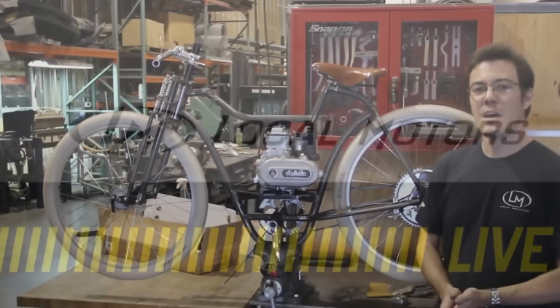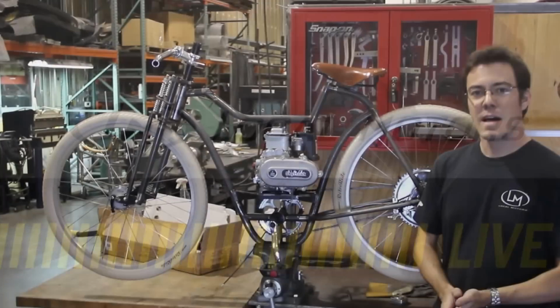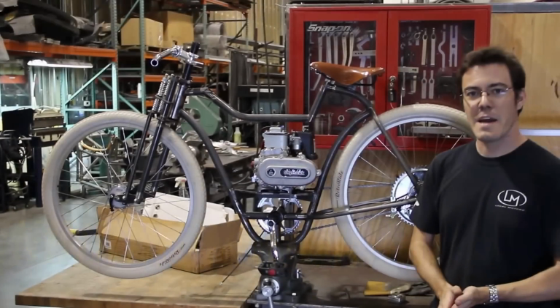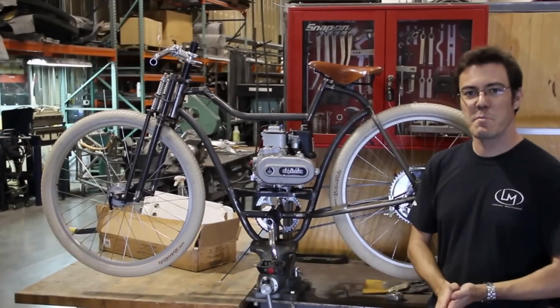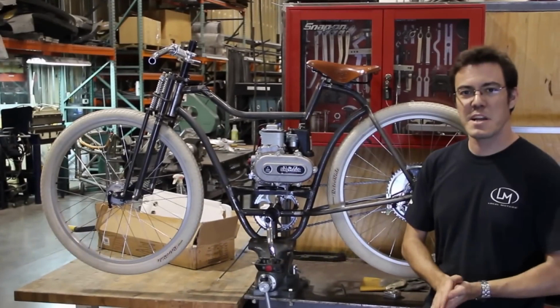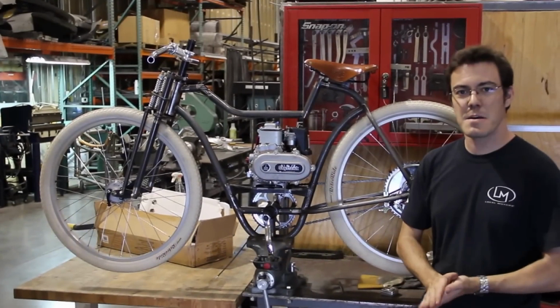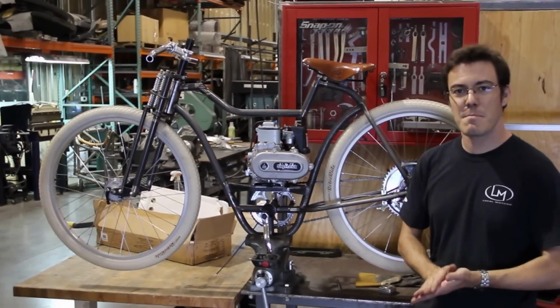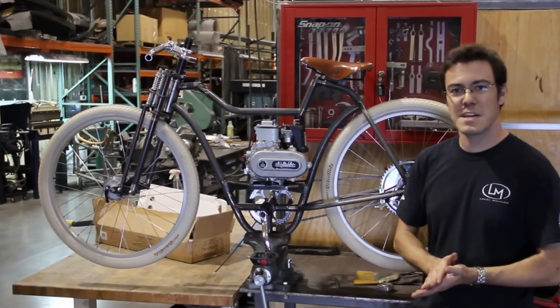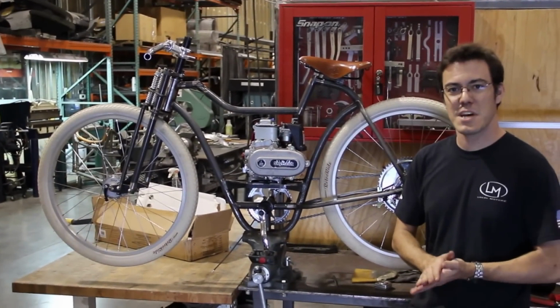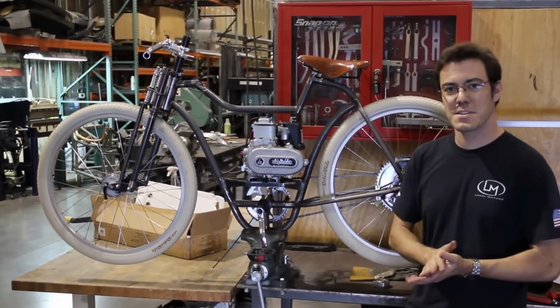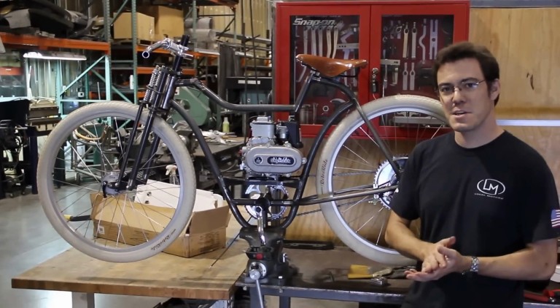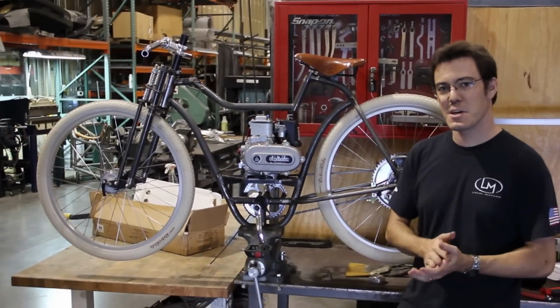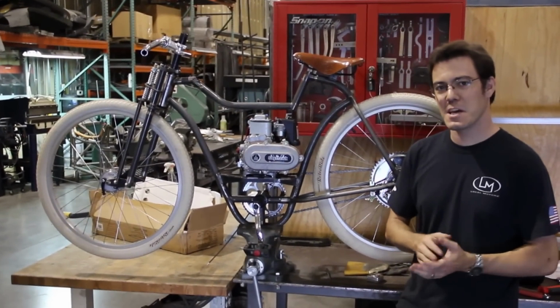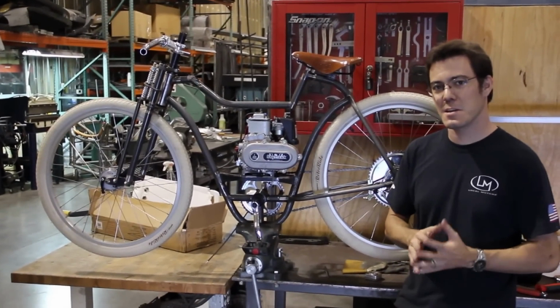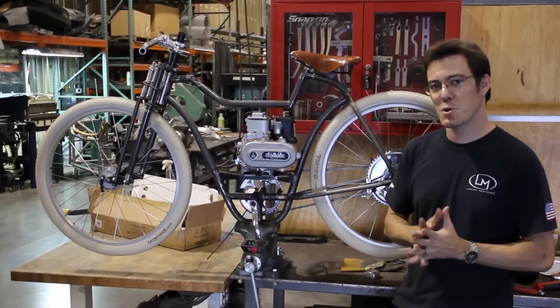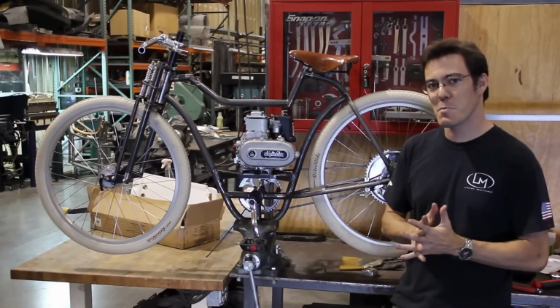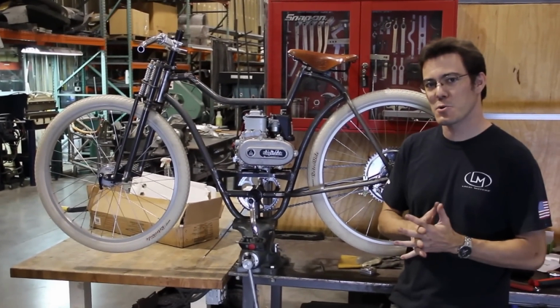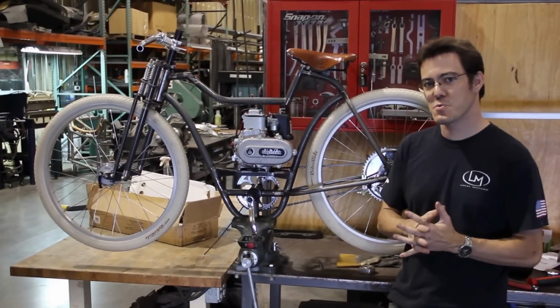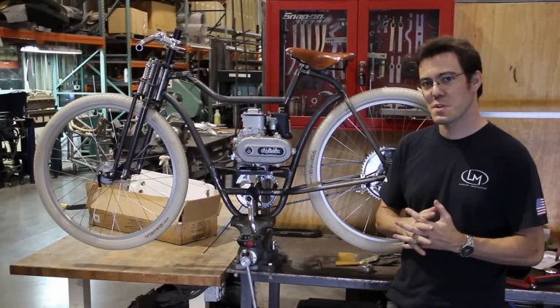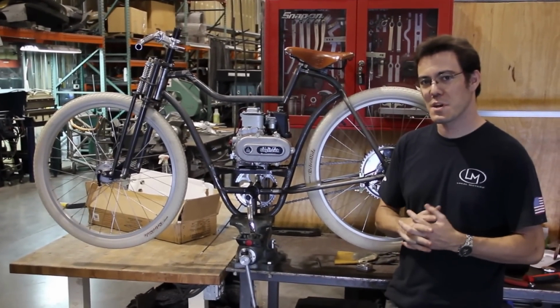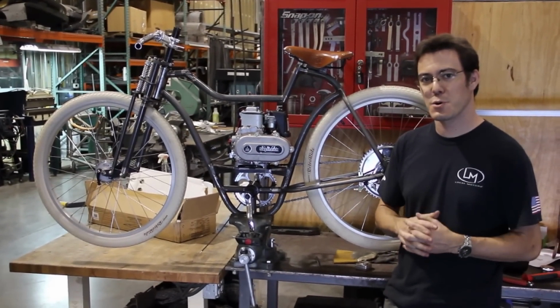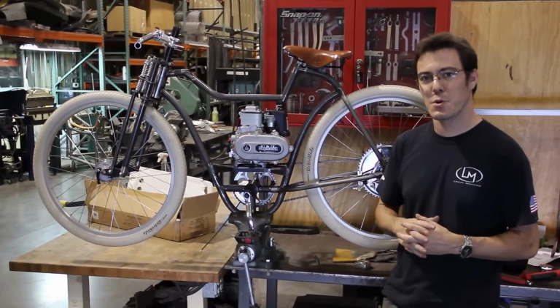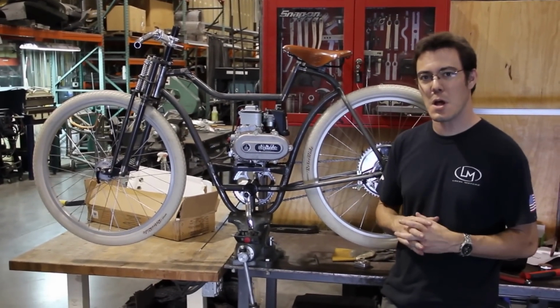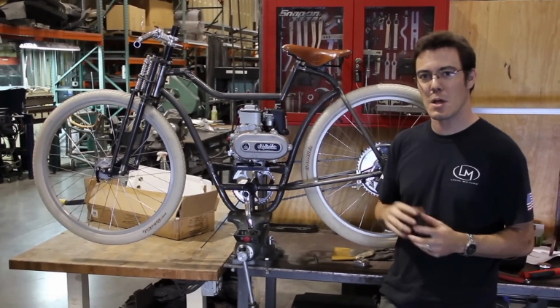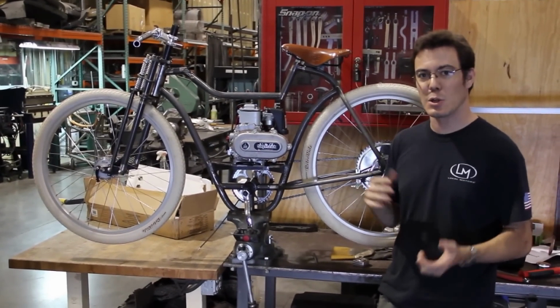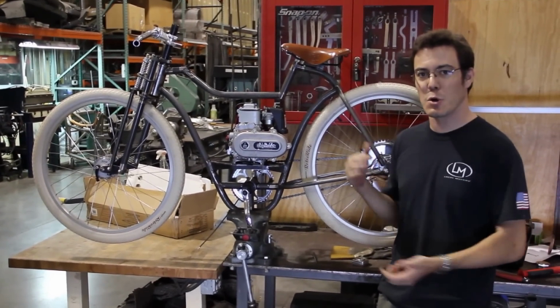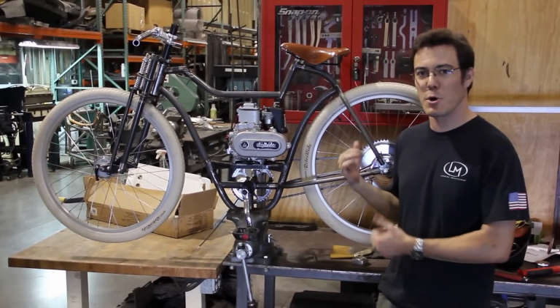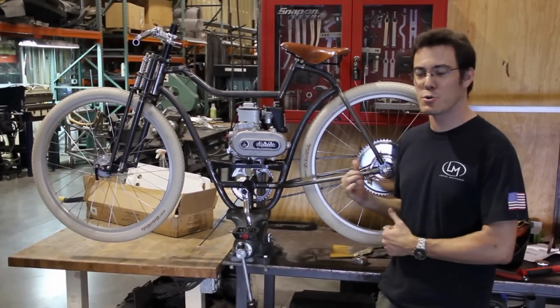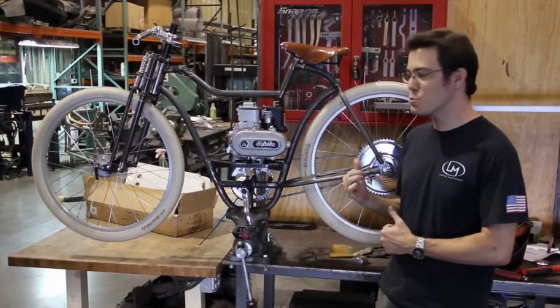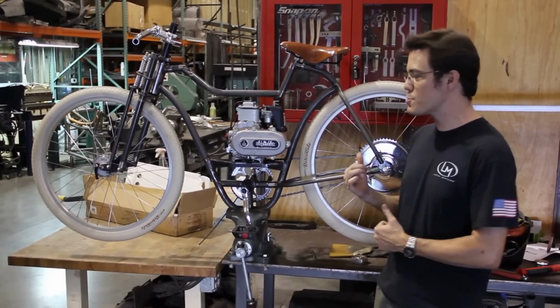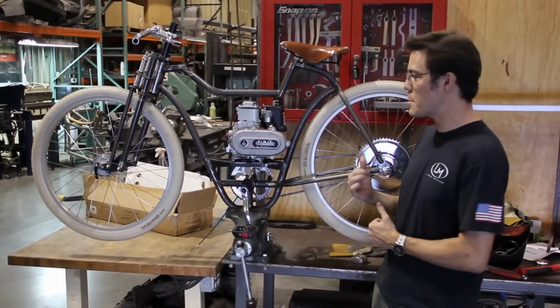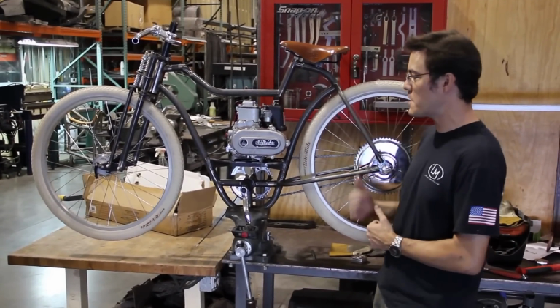Hey everybody, Matt Jackson here again with Local Motors, with another Local Motors Cruiser update.